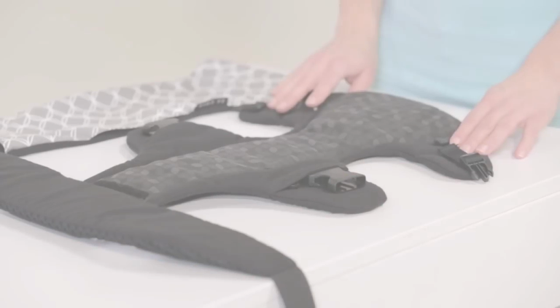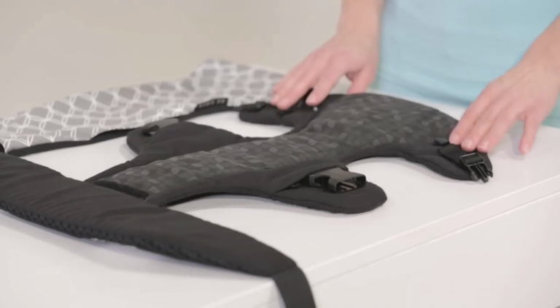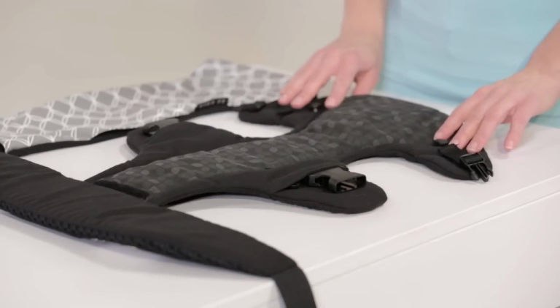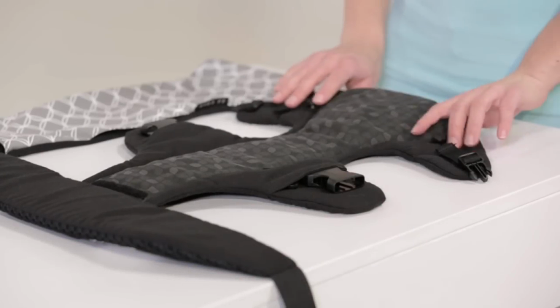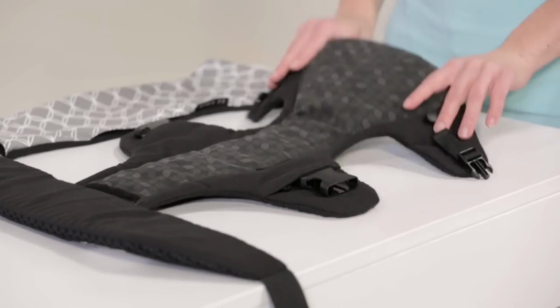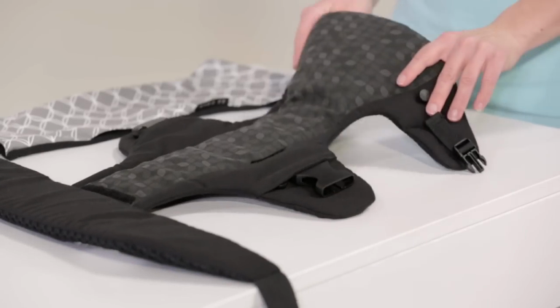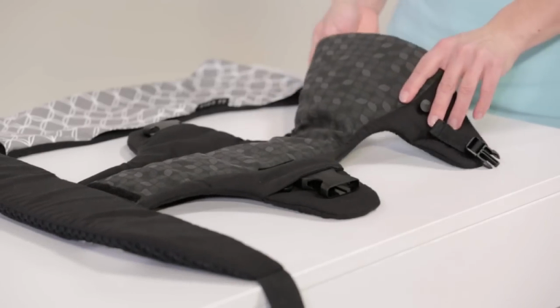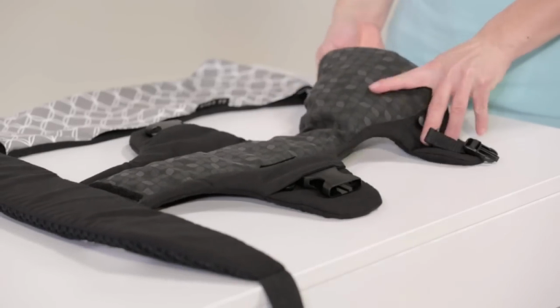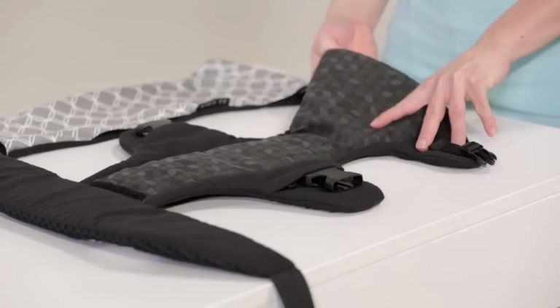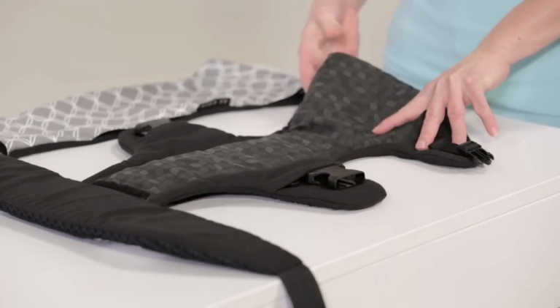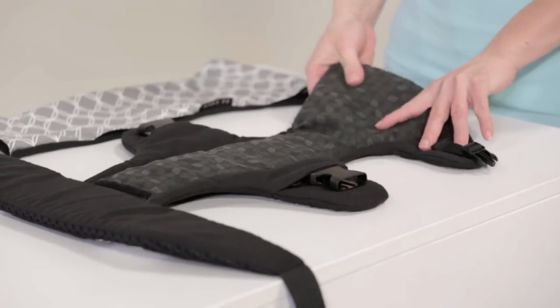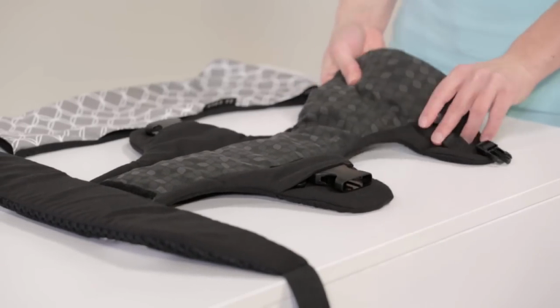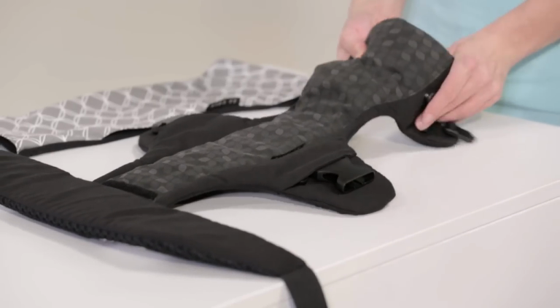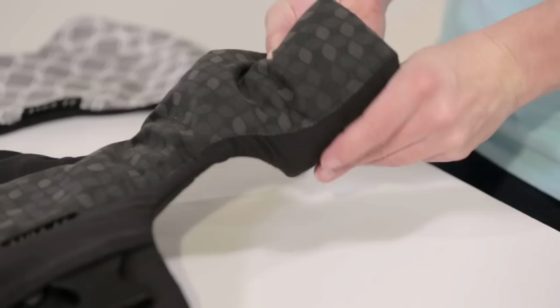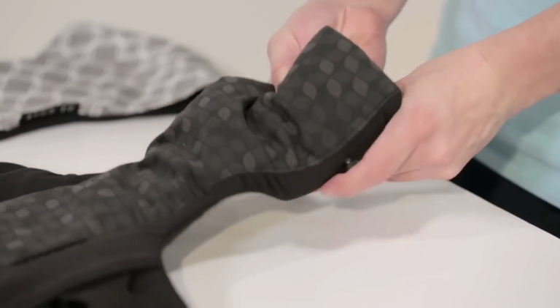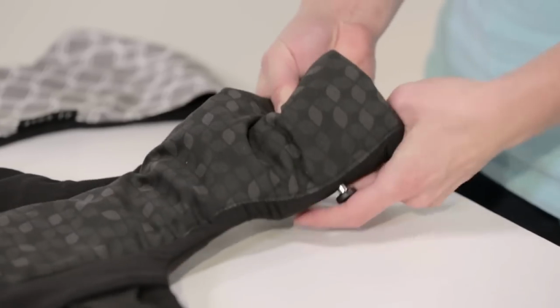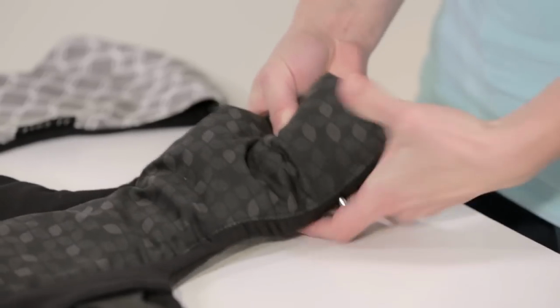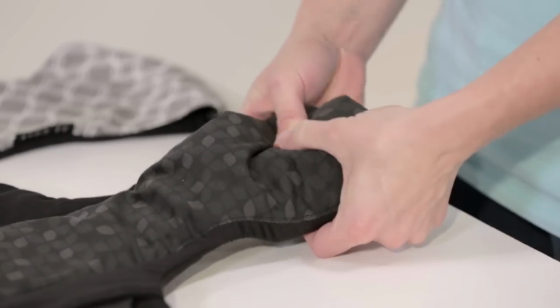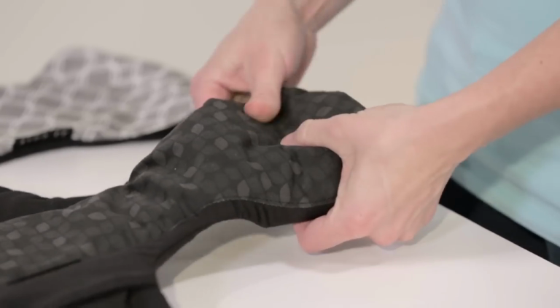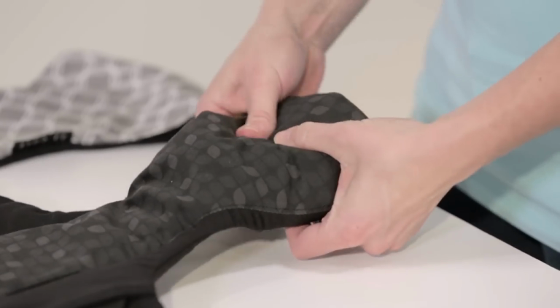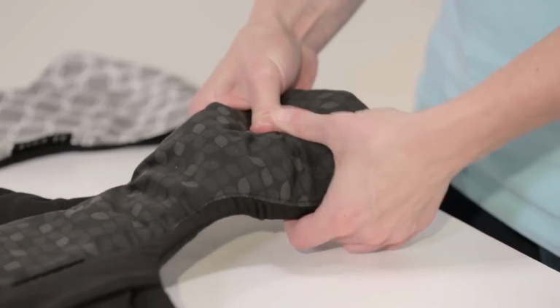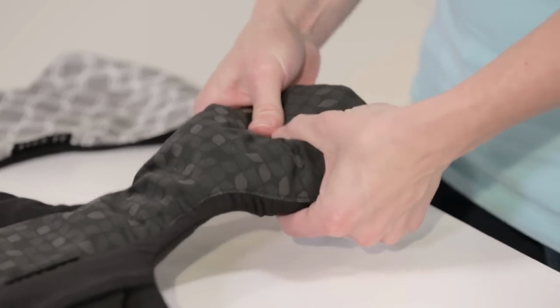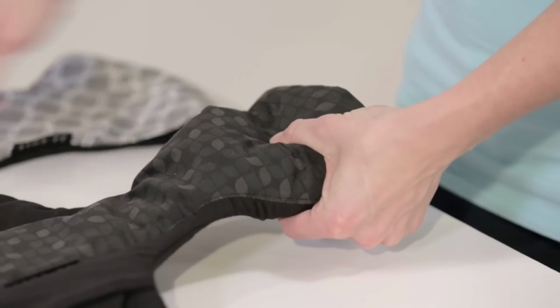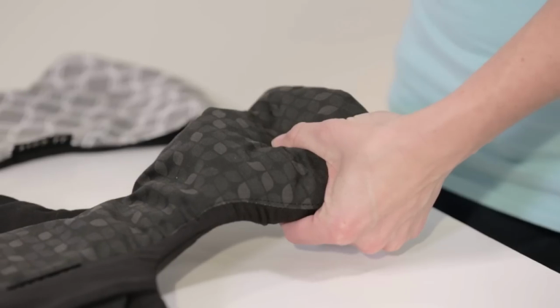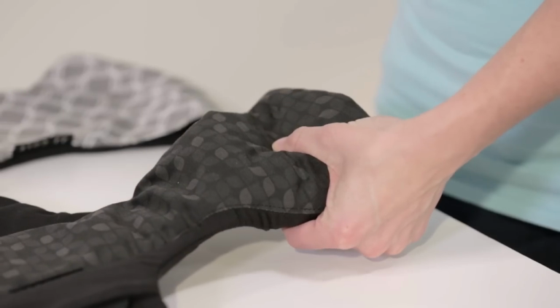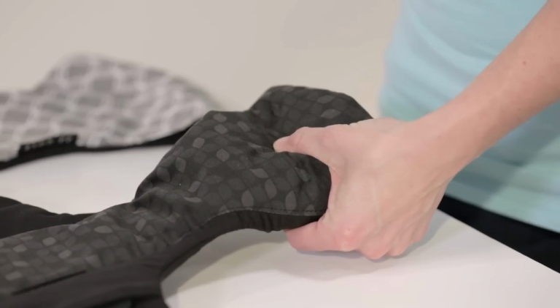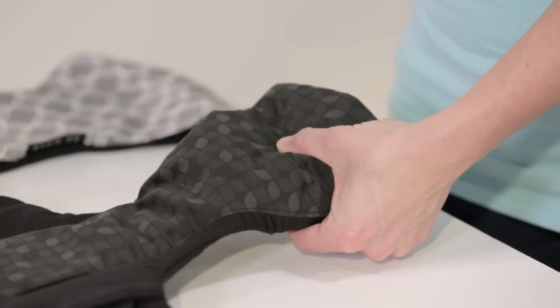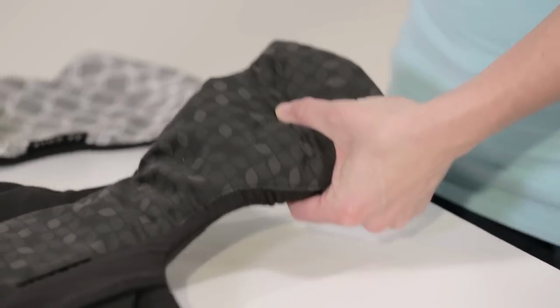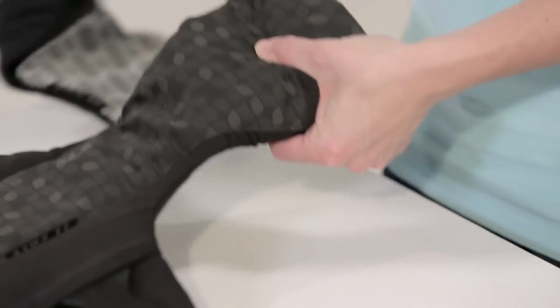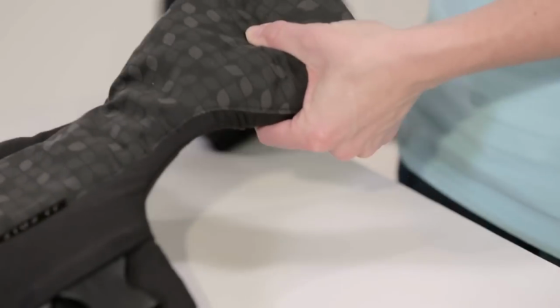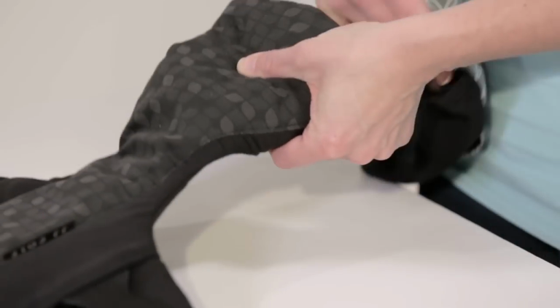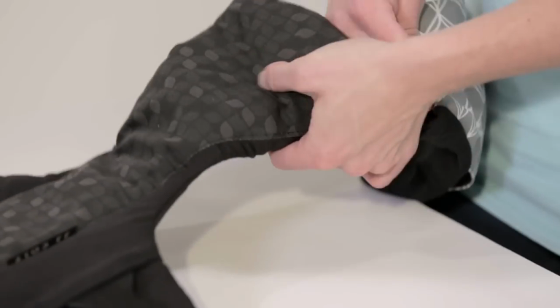To put your cover on, fold the arms of the carrier inward and slide the cover down onto the carrier.